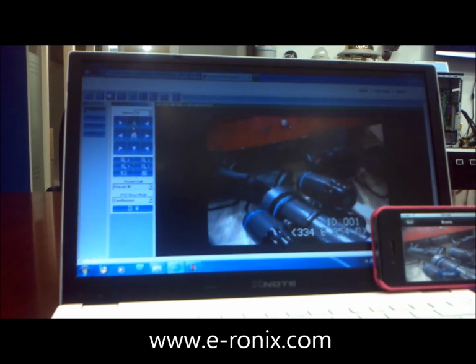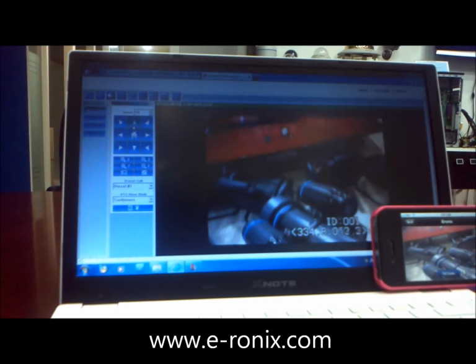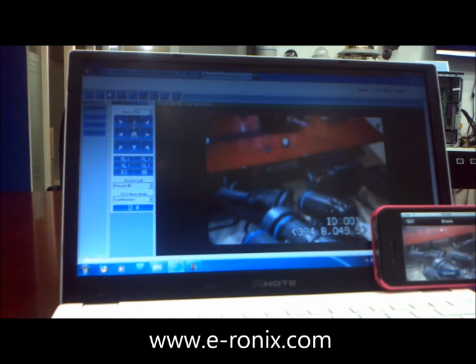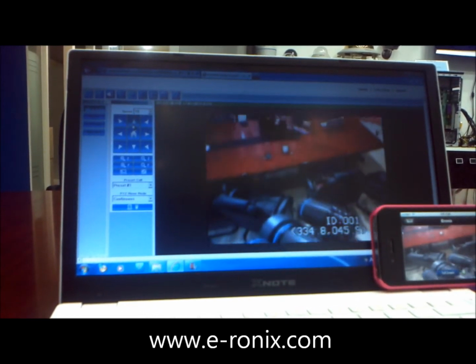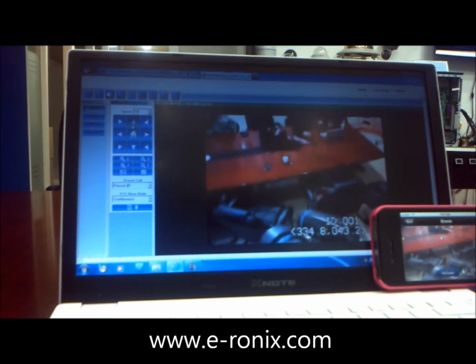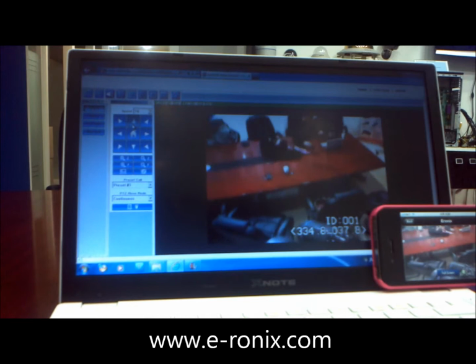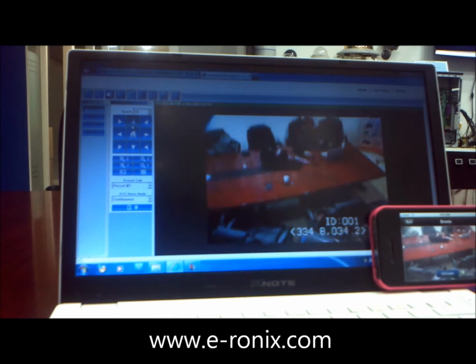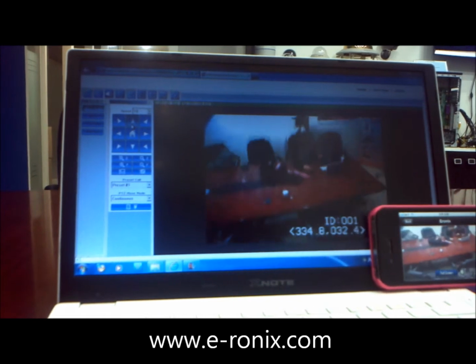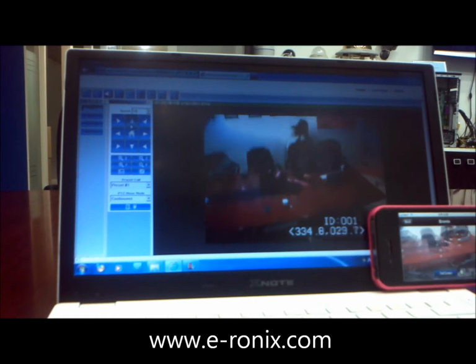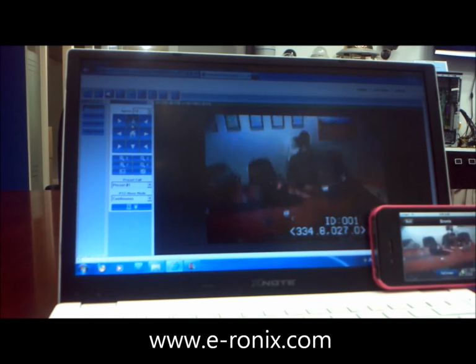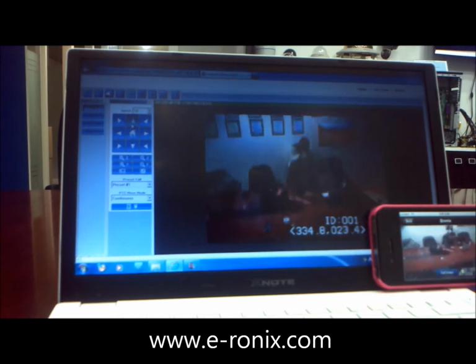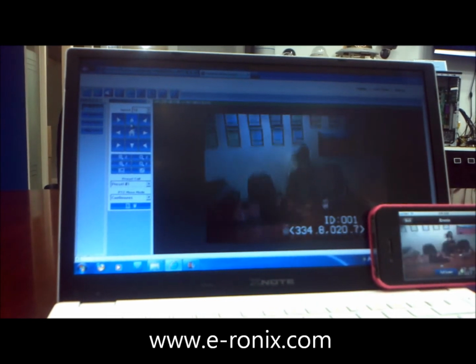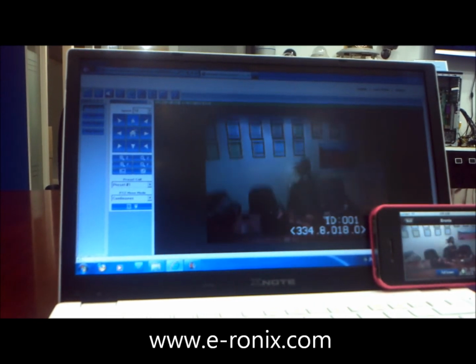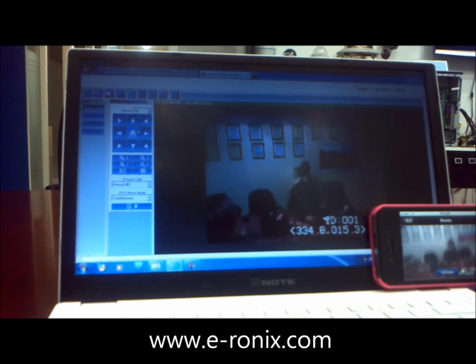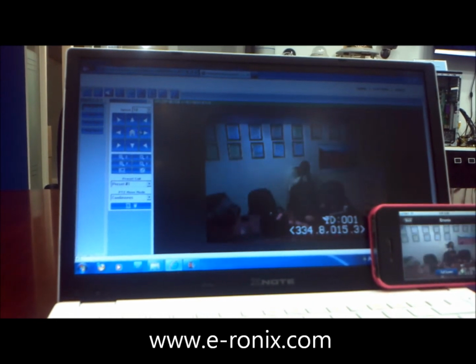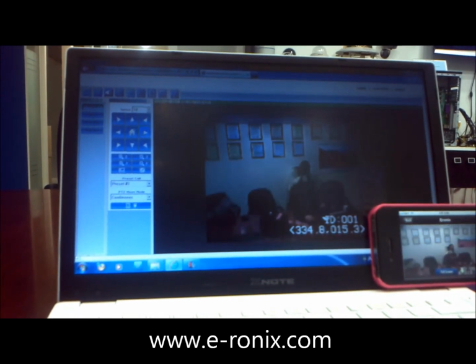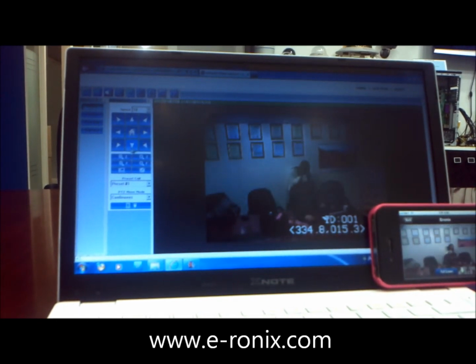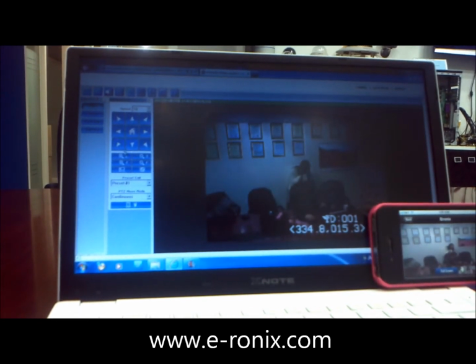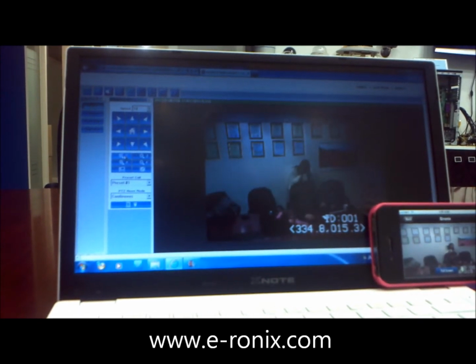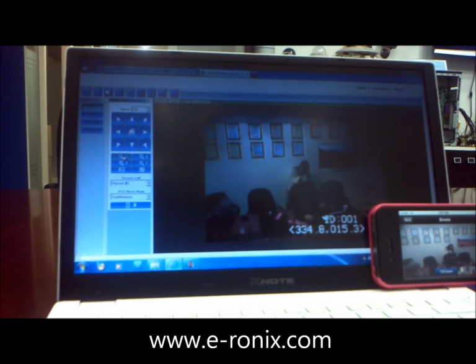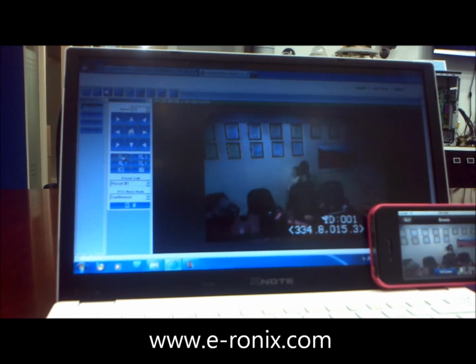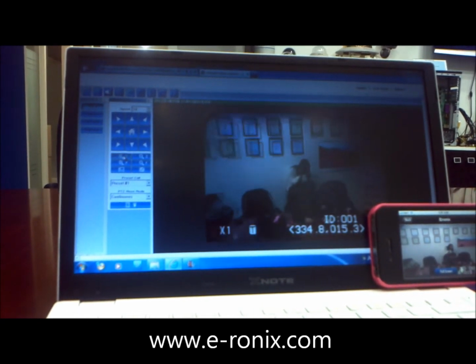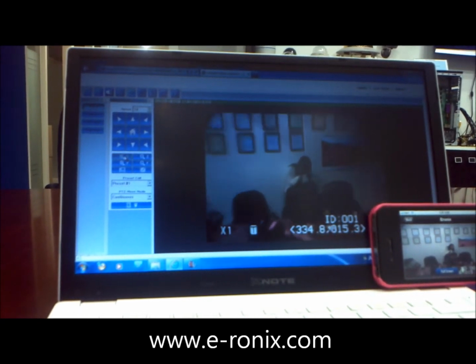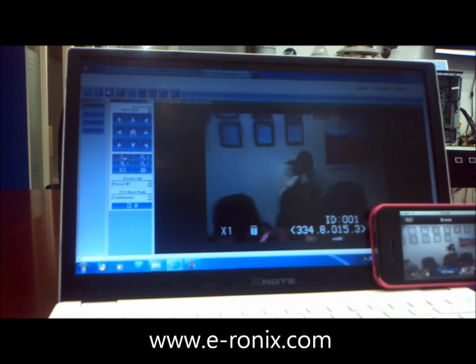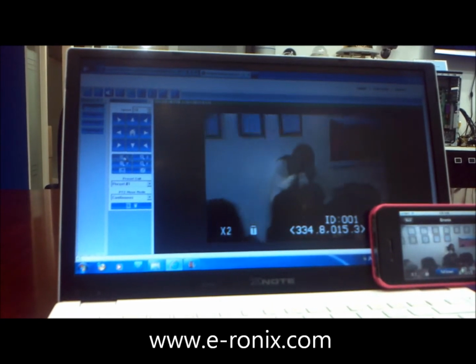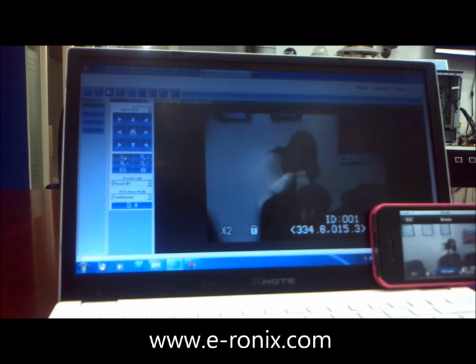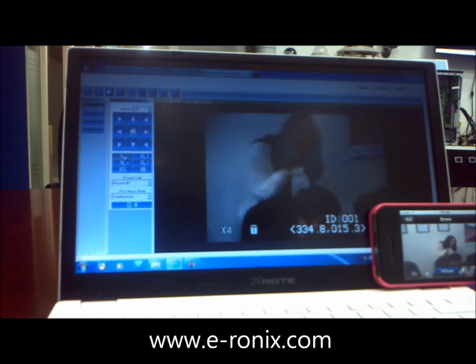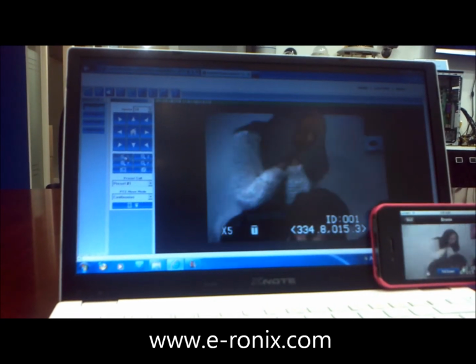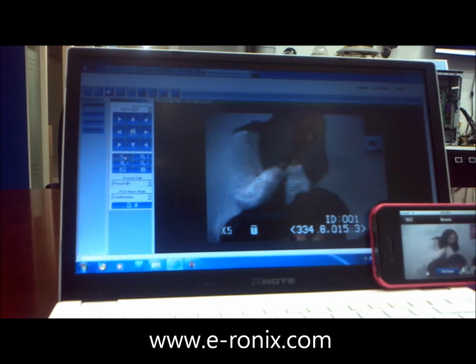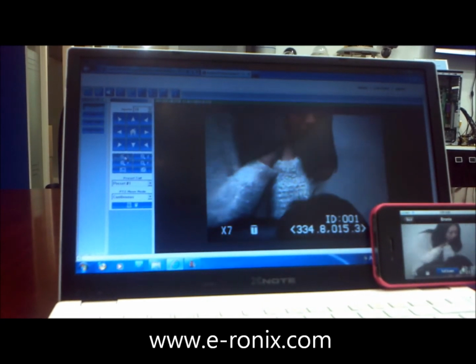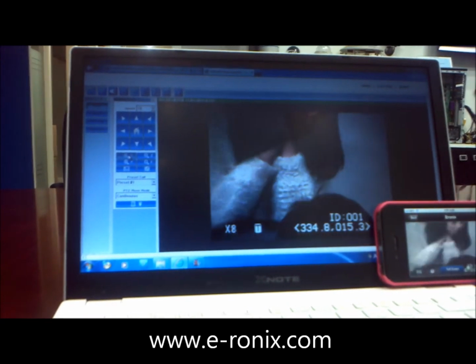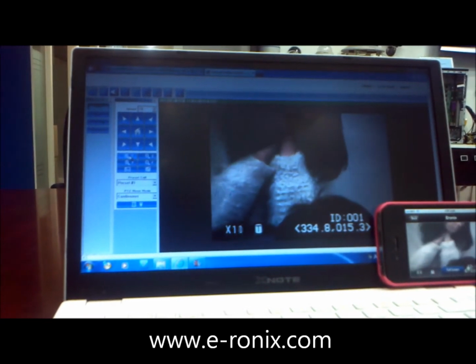Moreover, it is easy to store the video file by equipment at SD memory card.